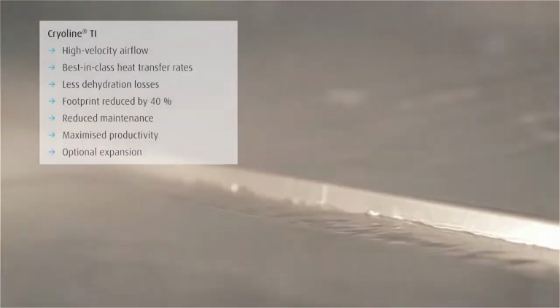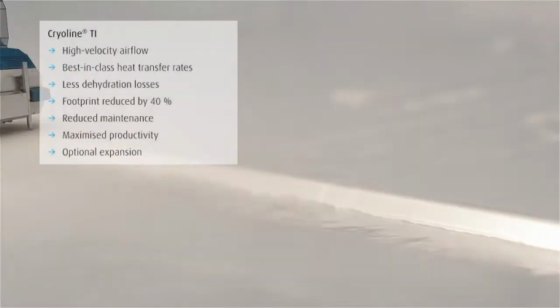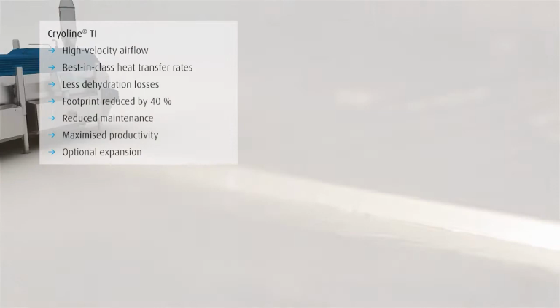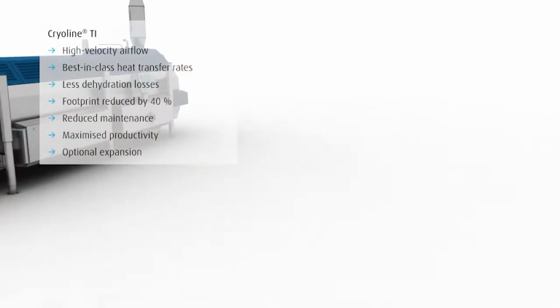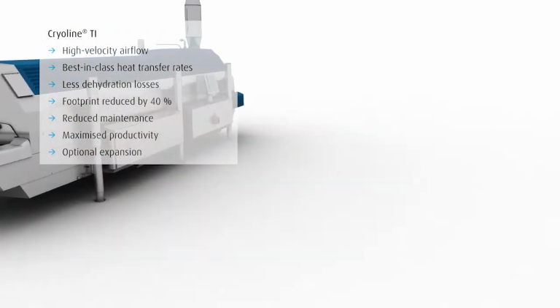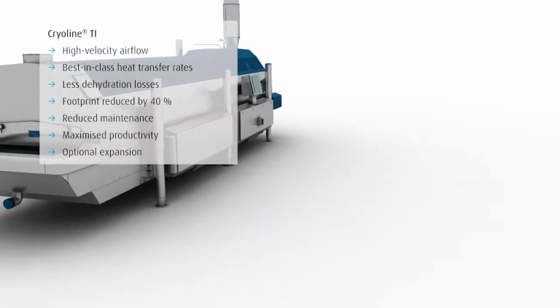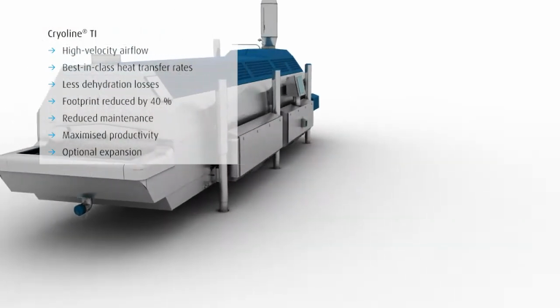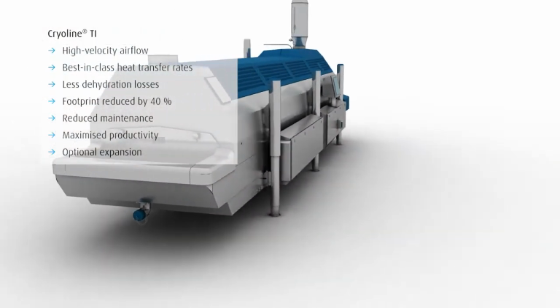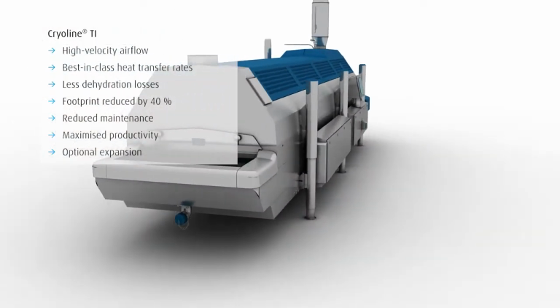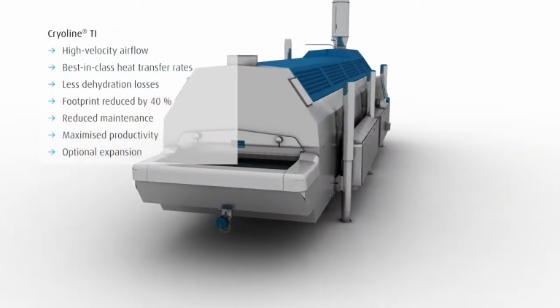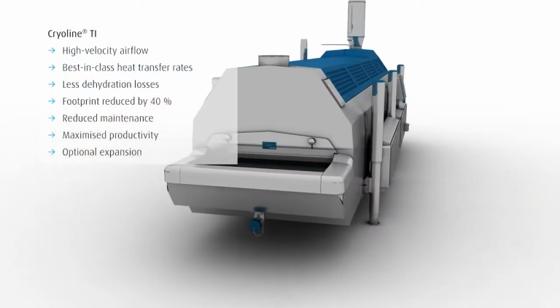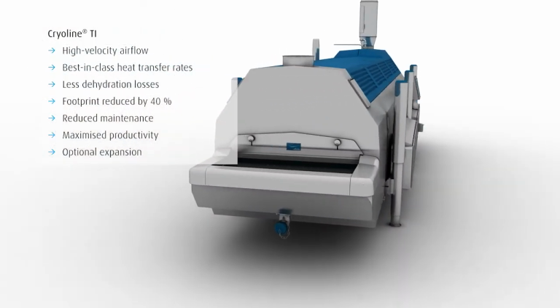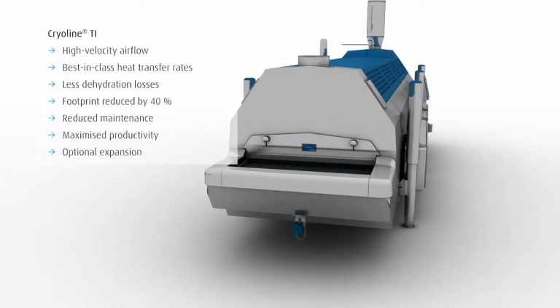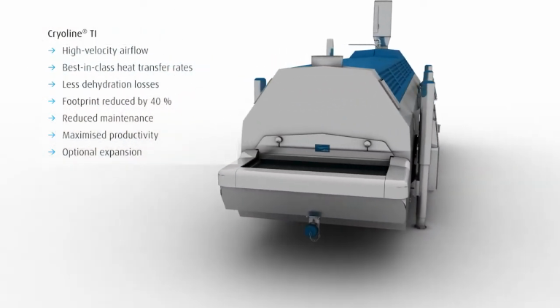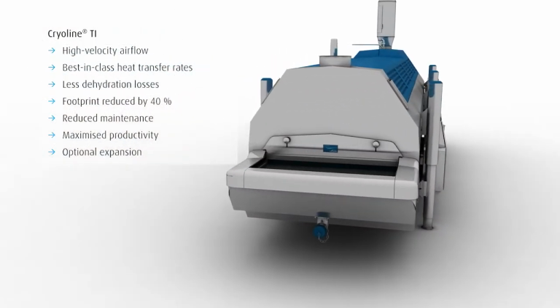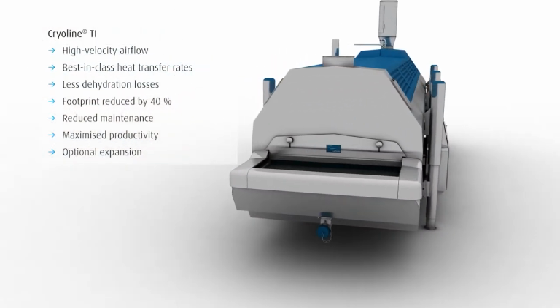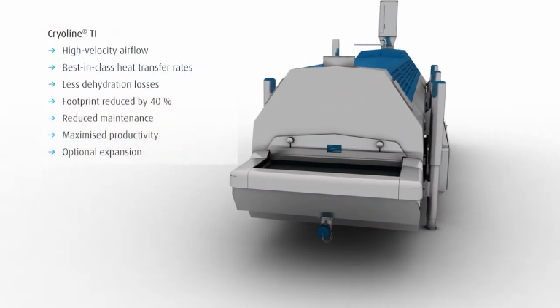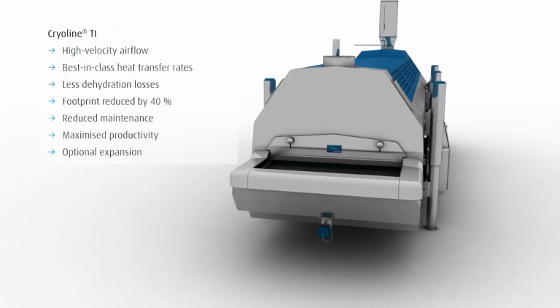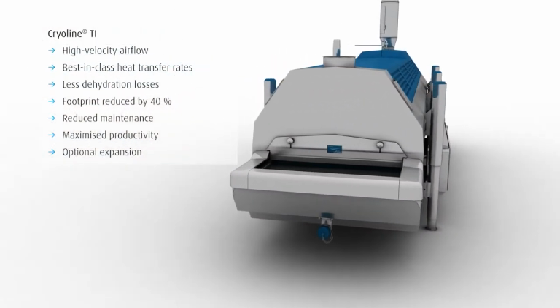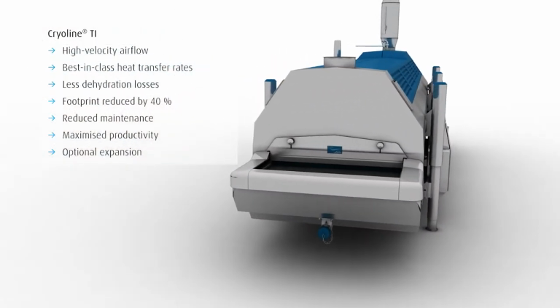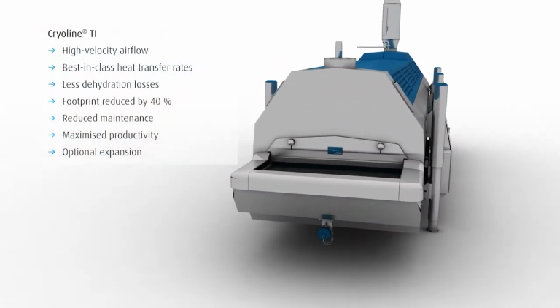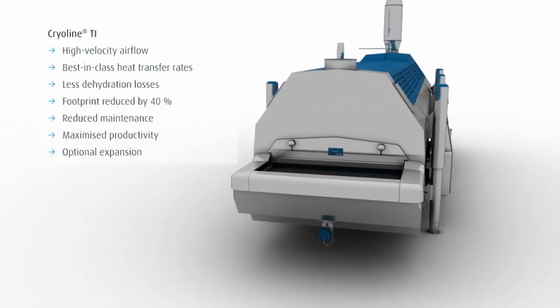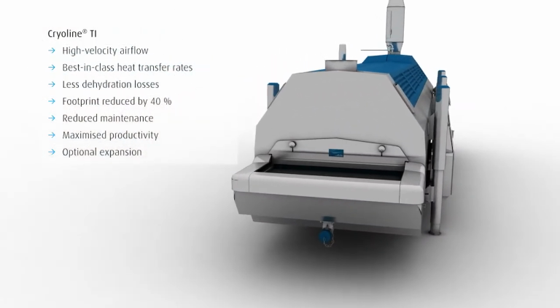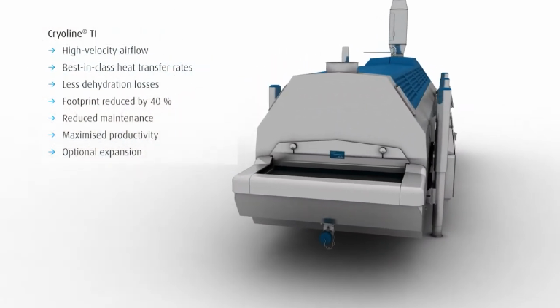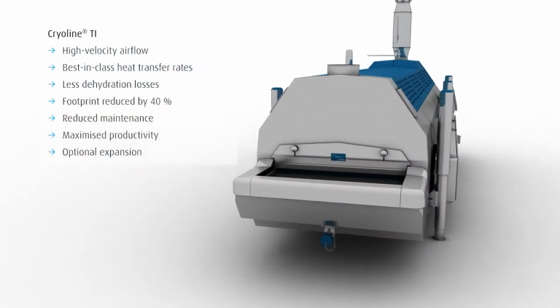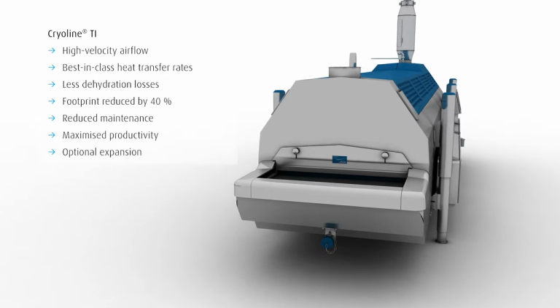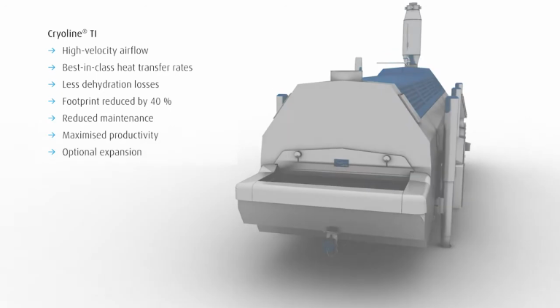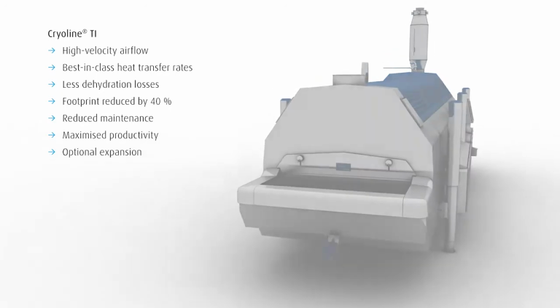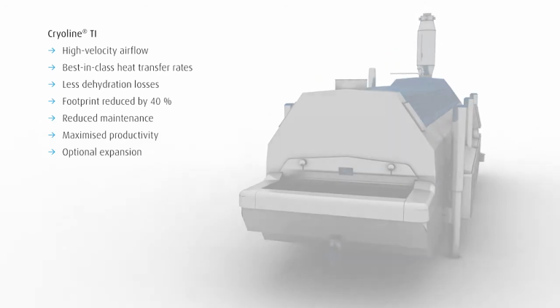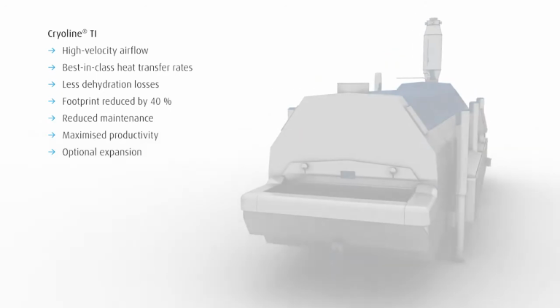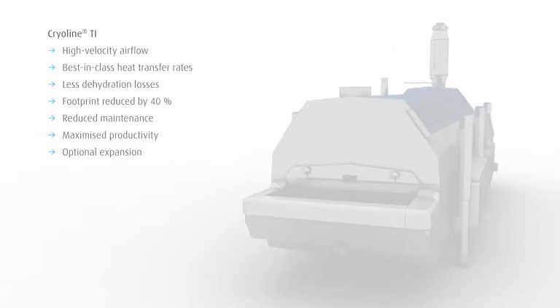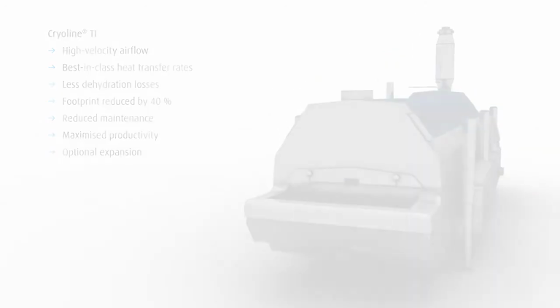Increase the efficiency of your processes and use the benefits of the Cryoline TI to improve your productivity.